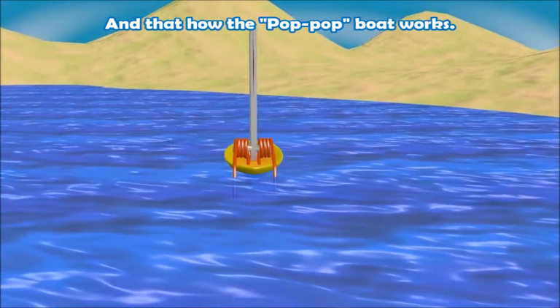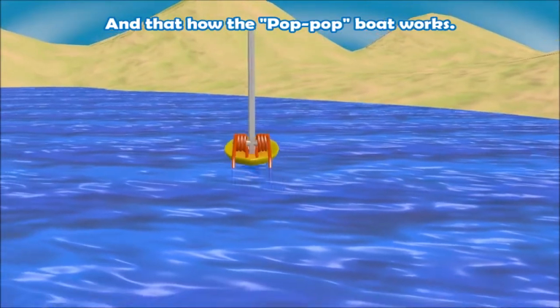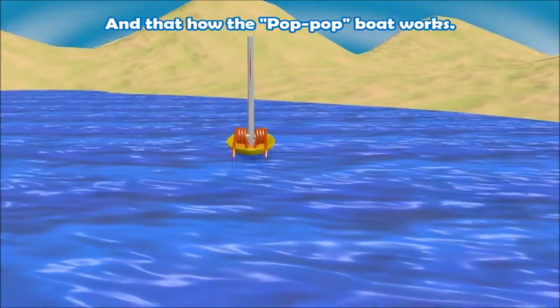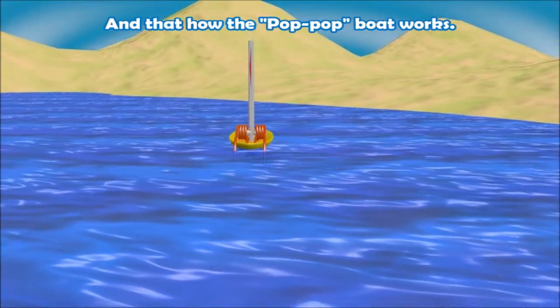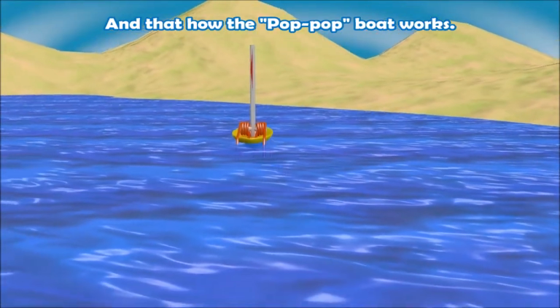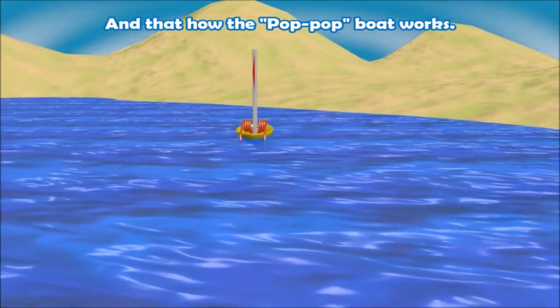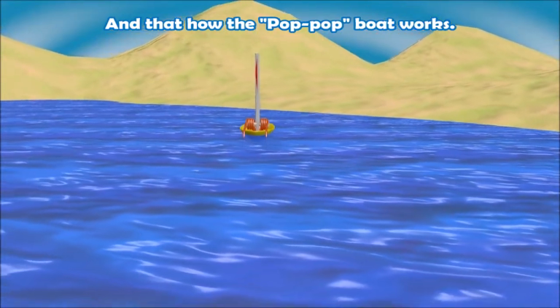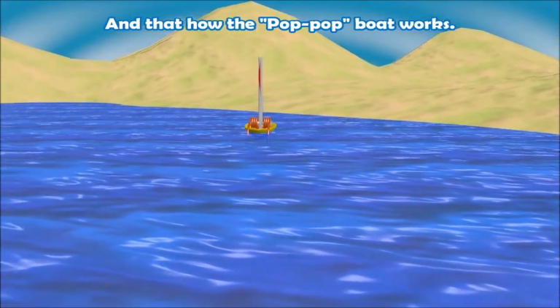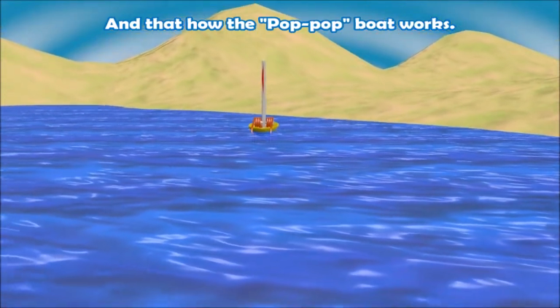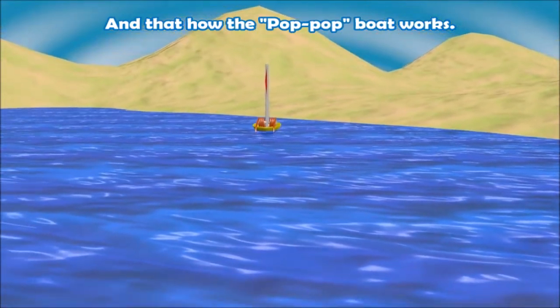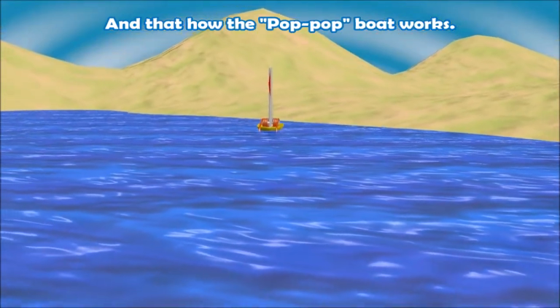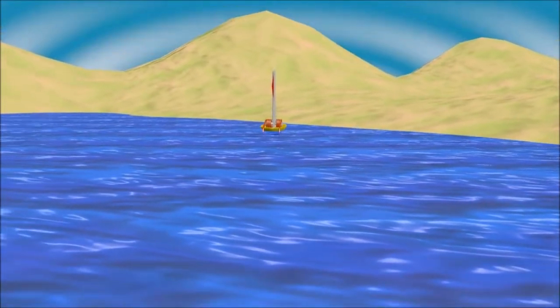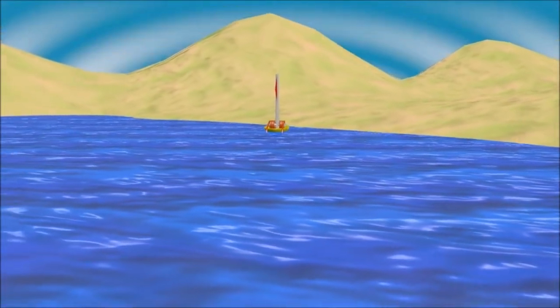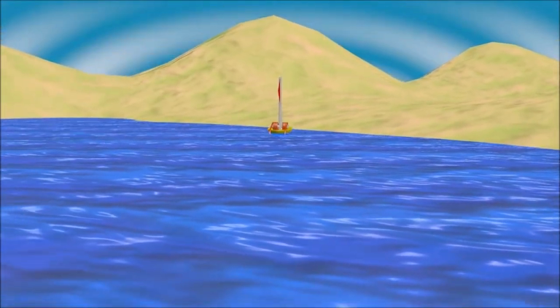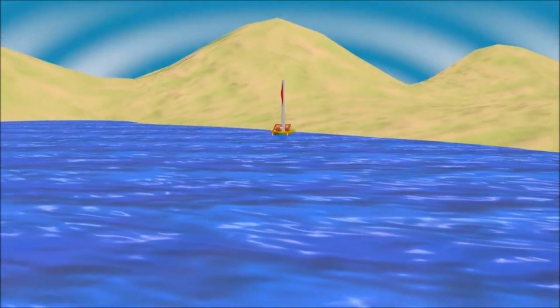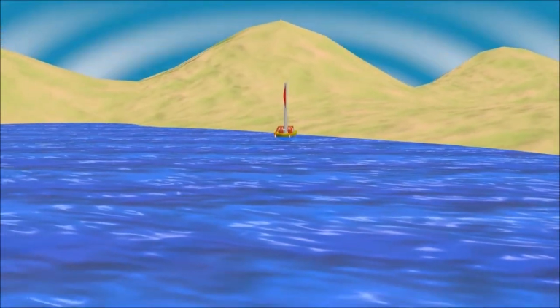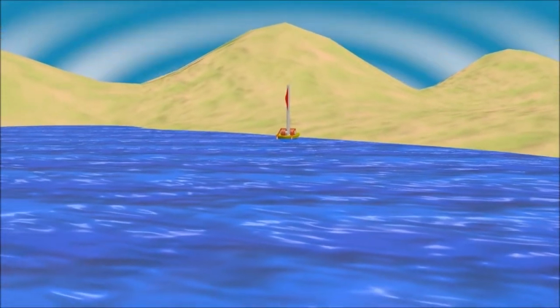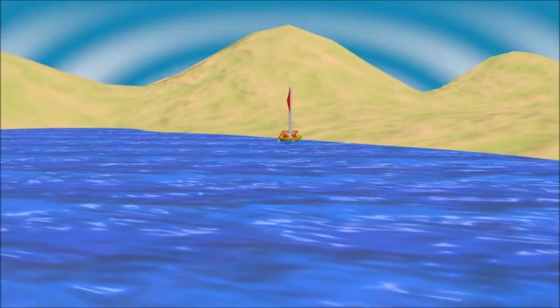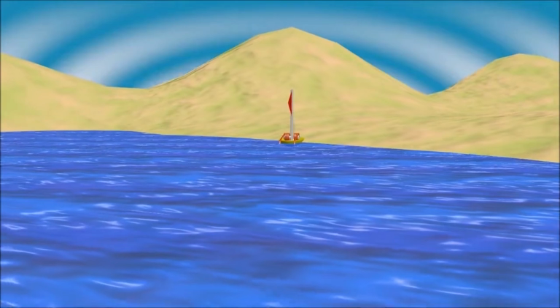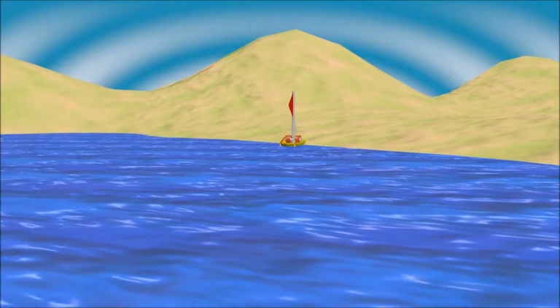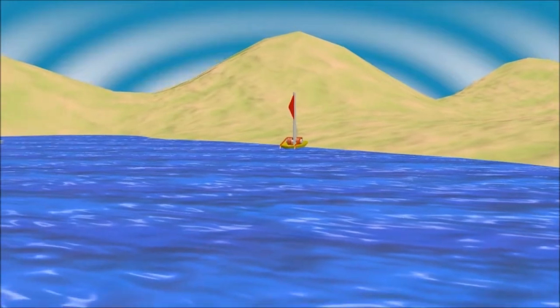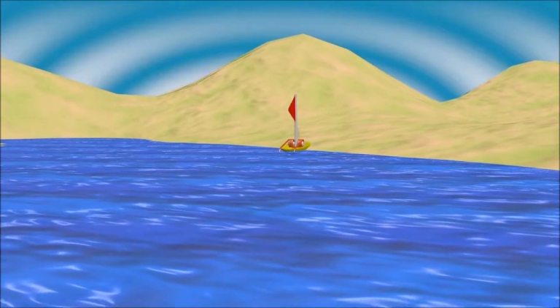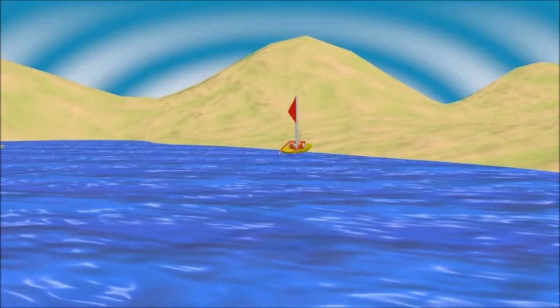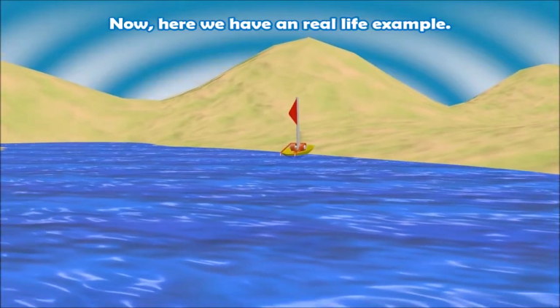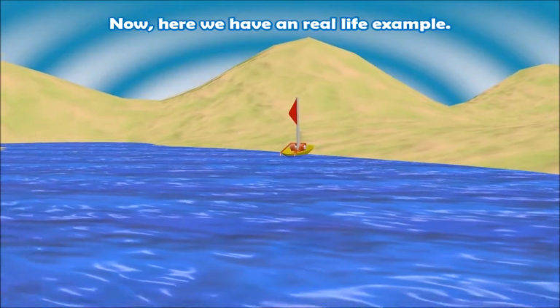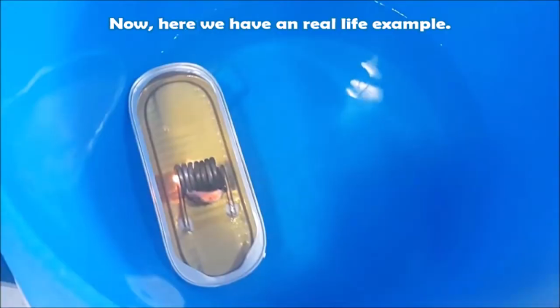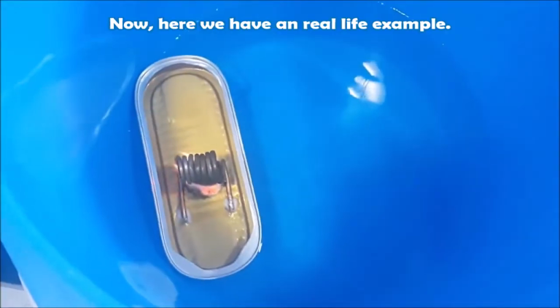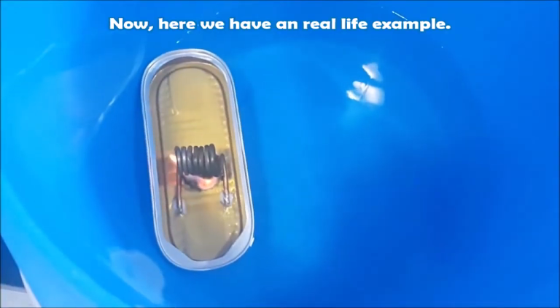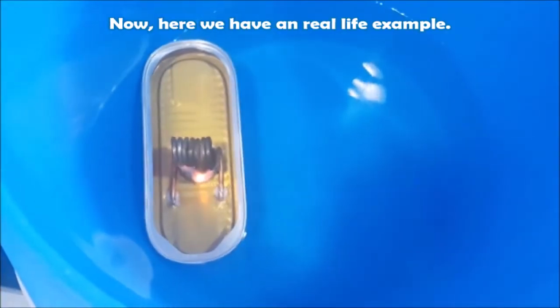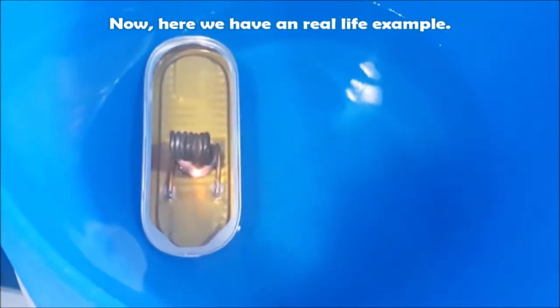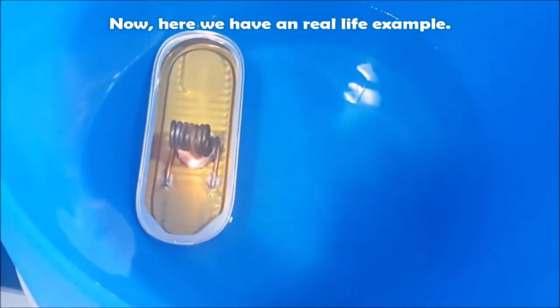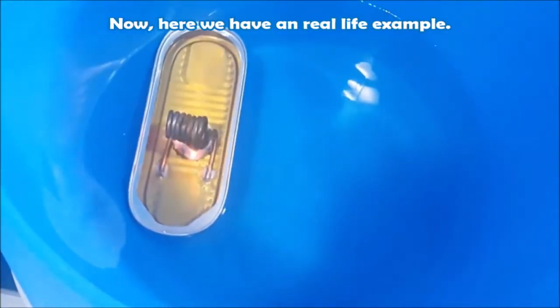And that is how the pop-pop boat works. Now here we have a real life example.